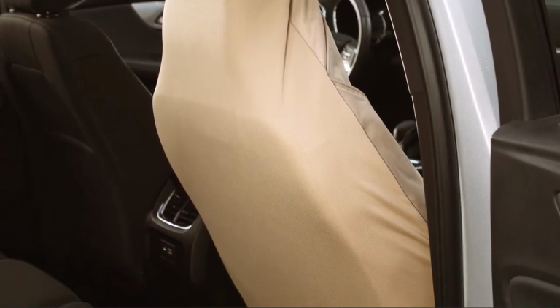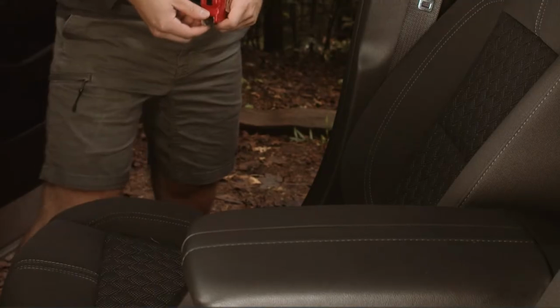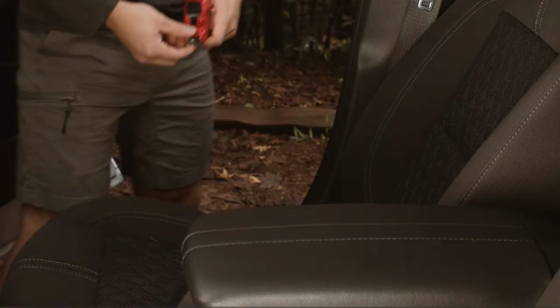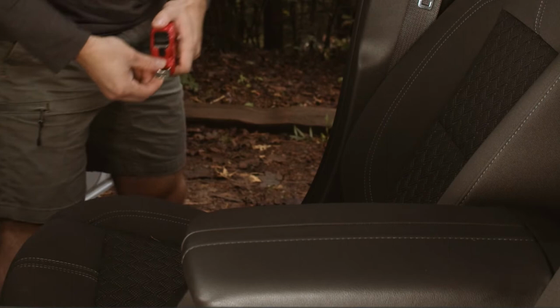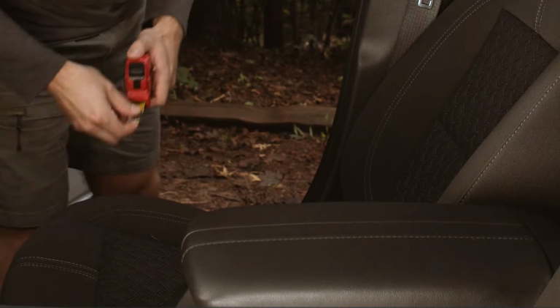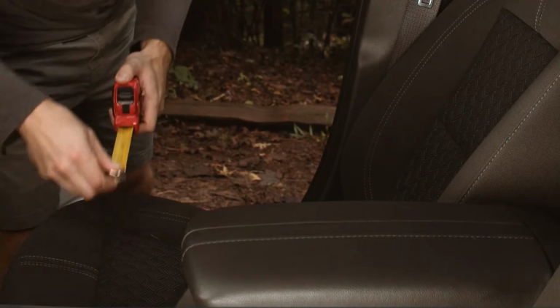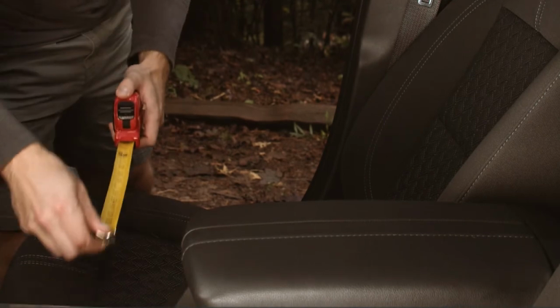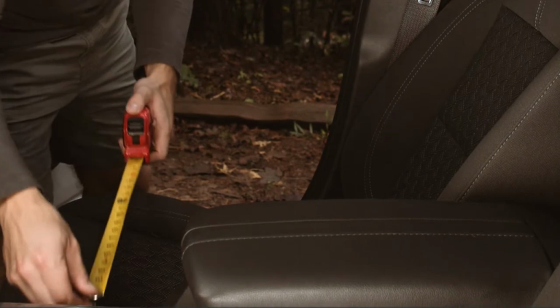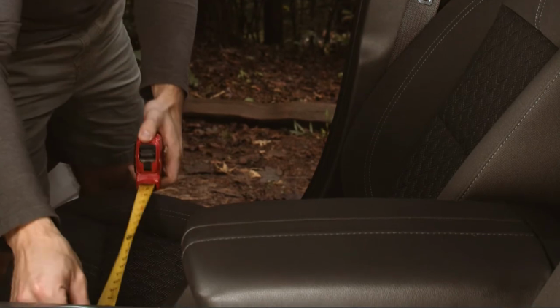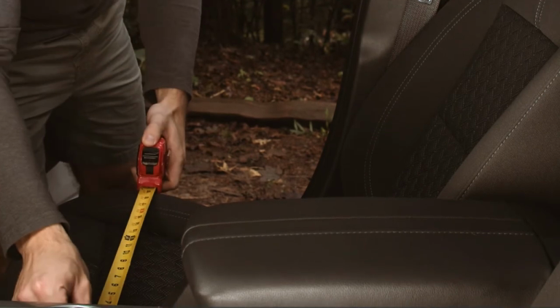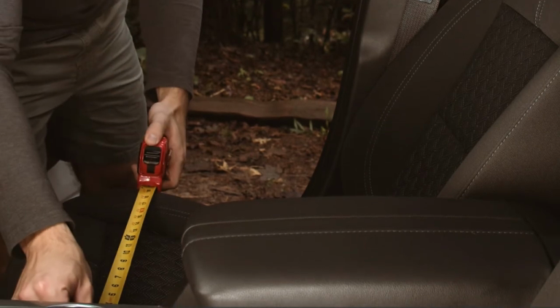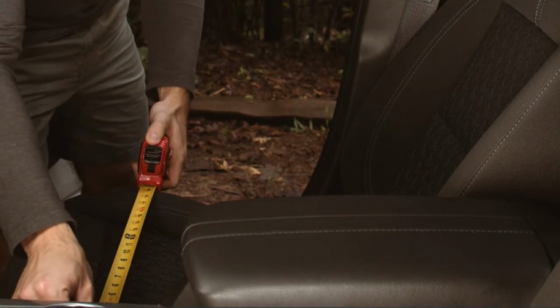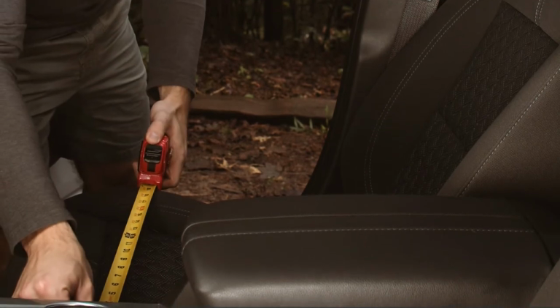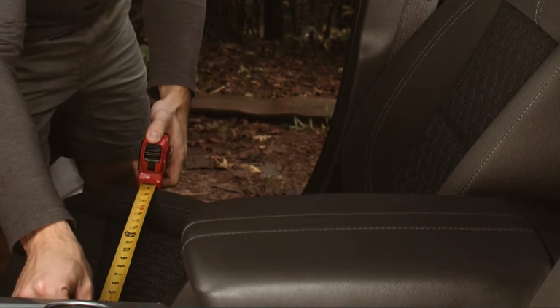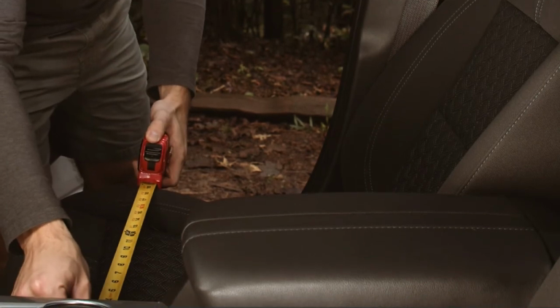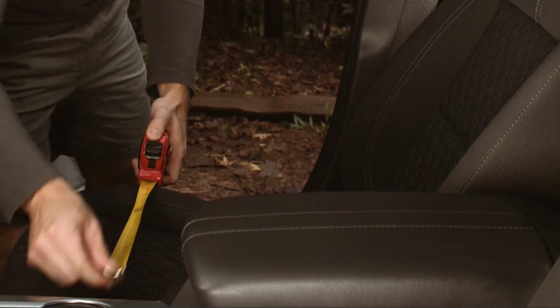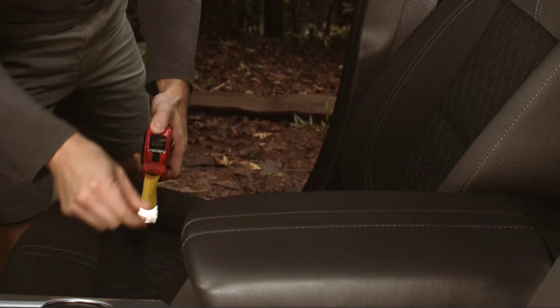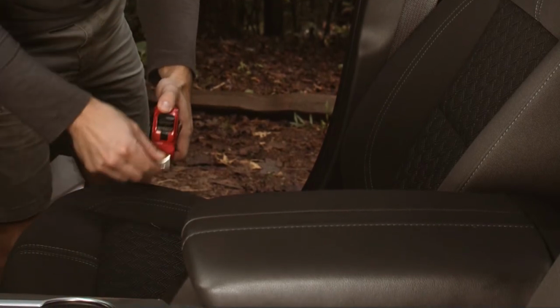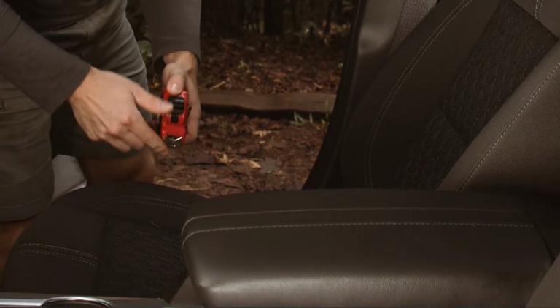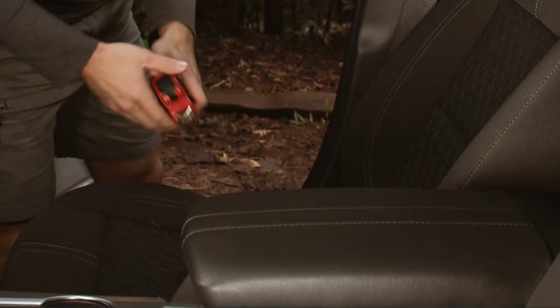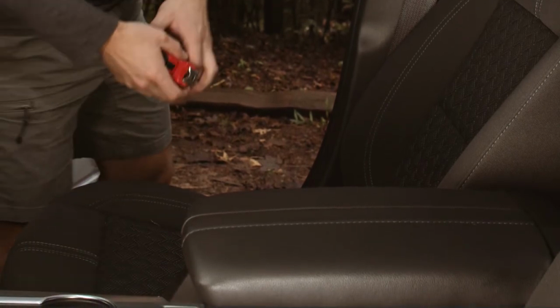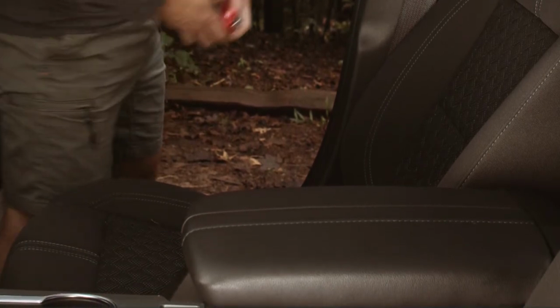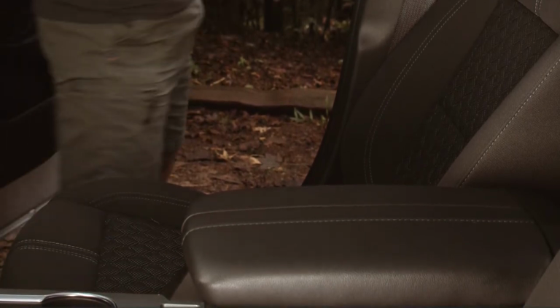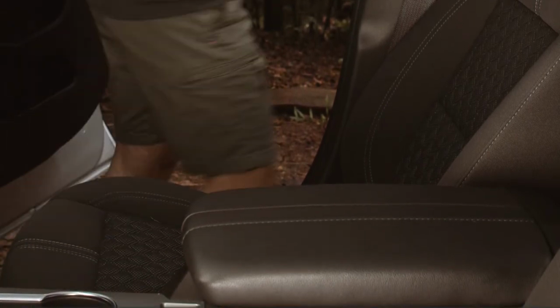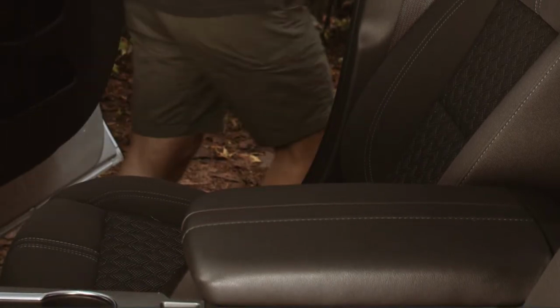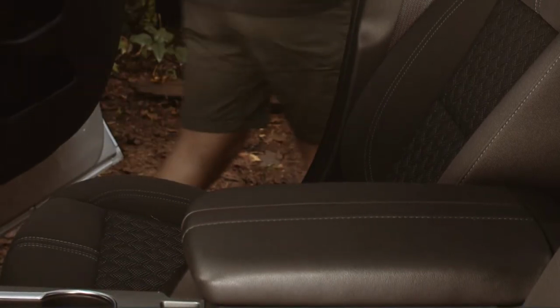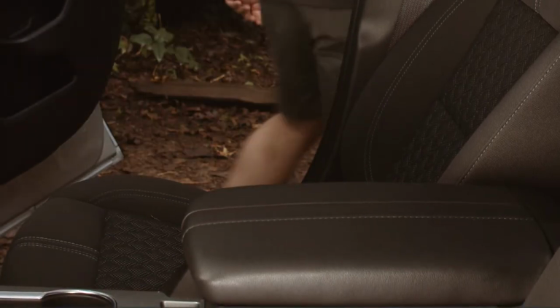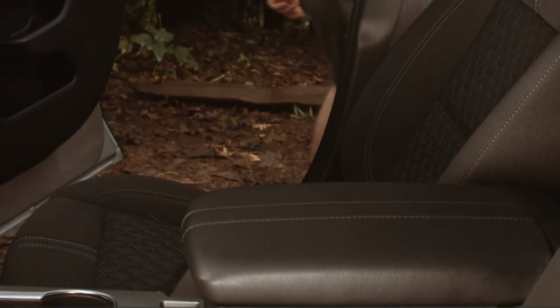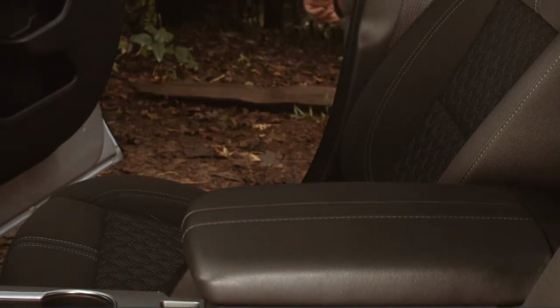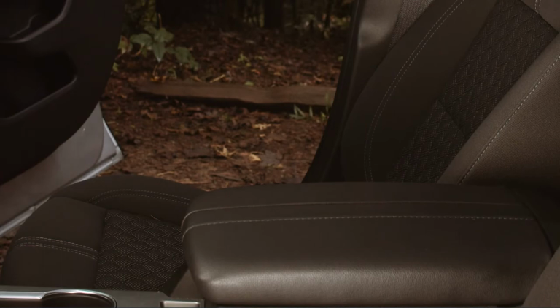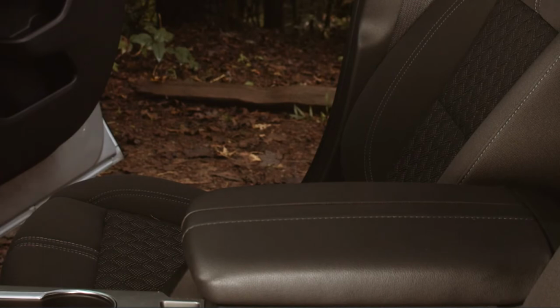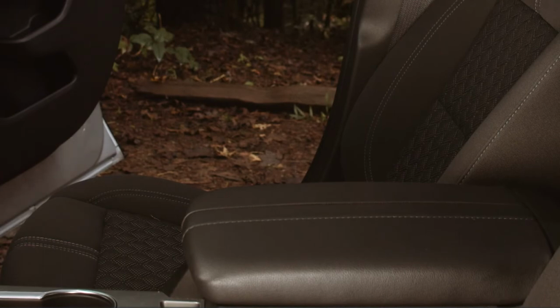The Copilot bucket seat cover fits seats 17 to 21 inches in width. Be sure to measure your seat before purchasing.